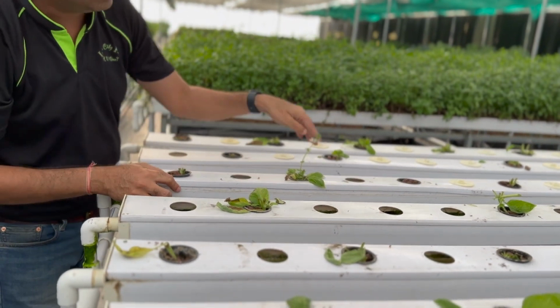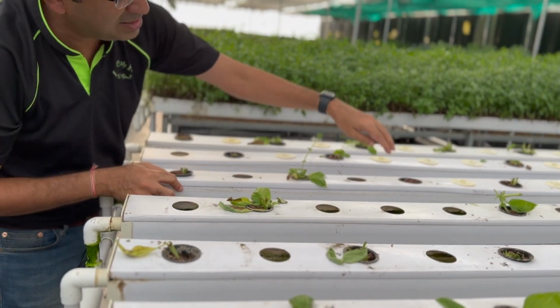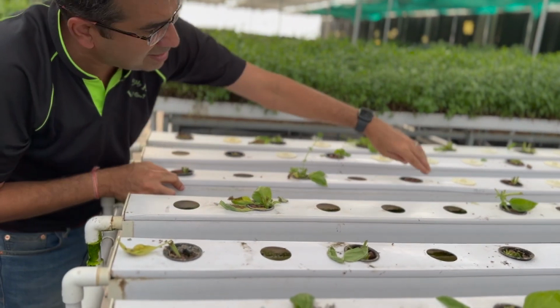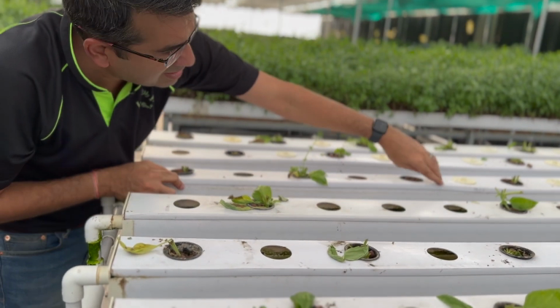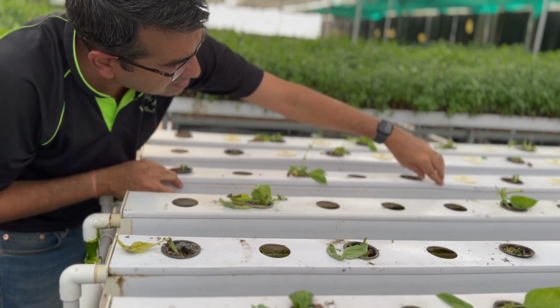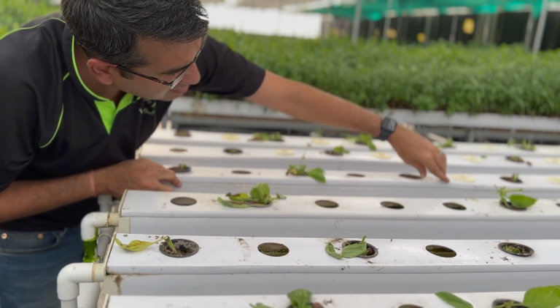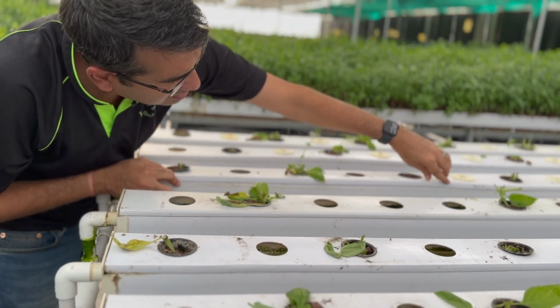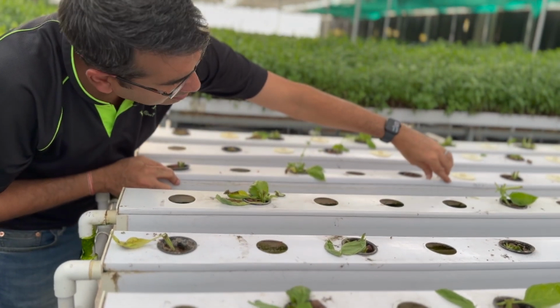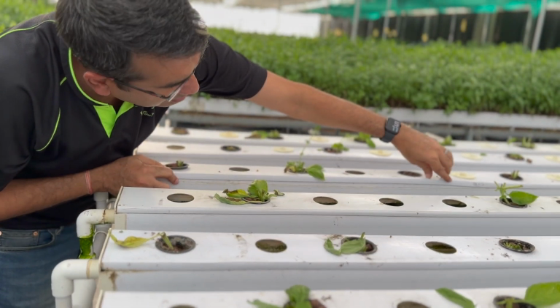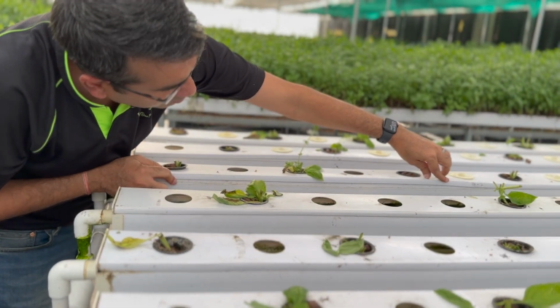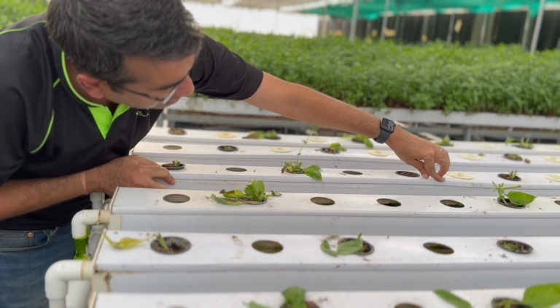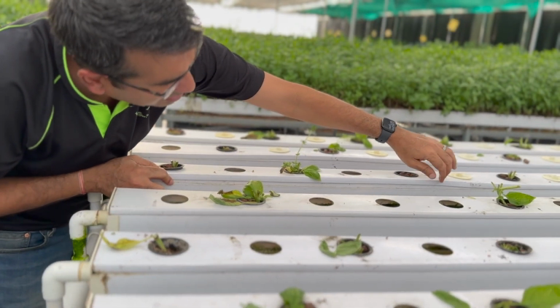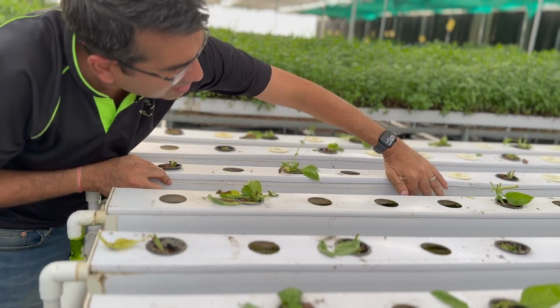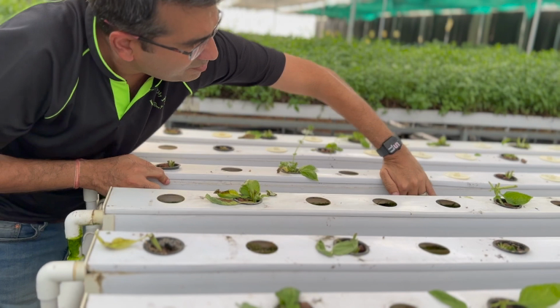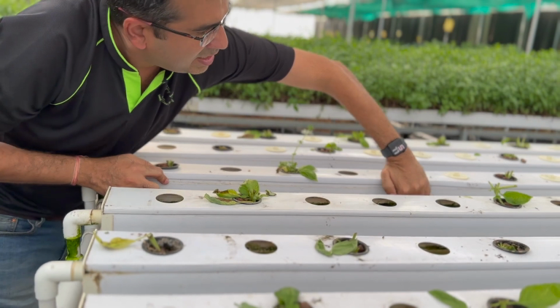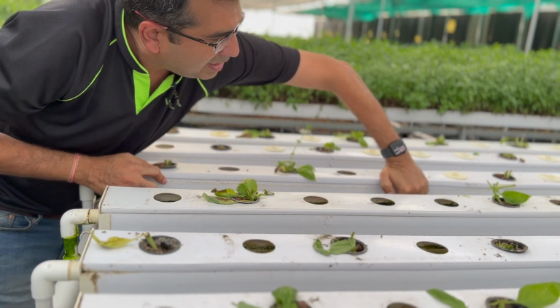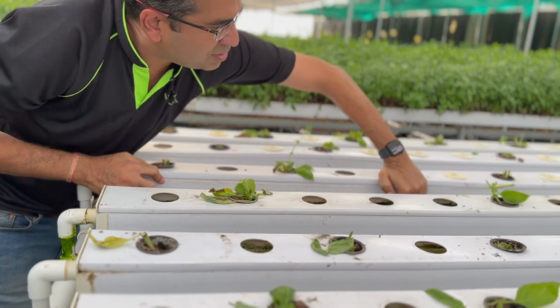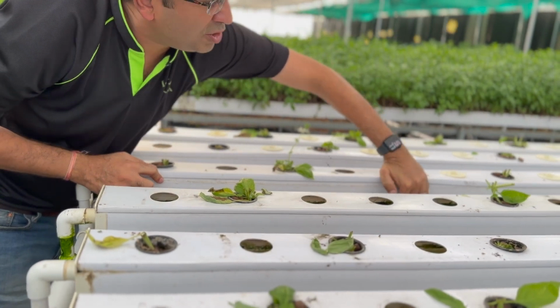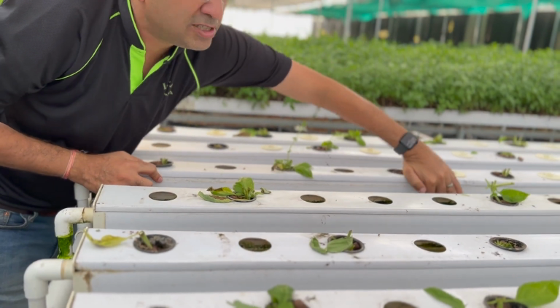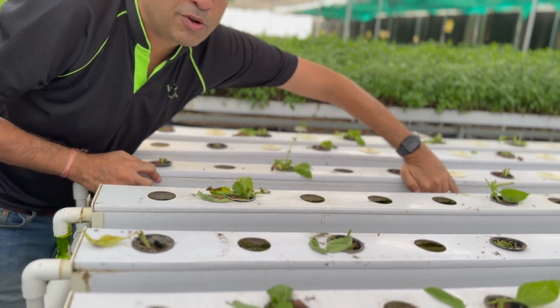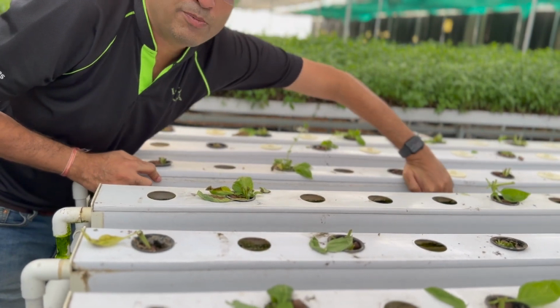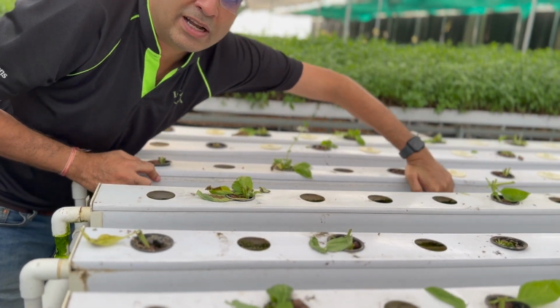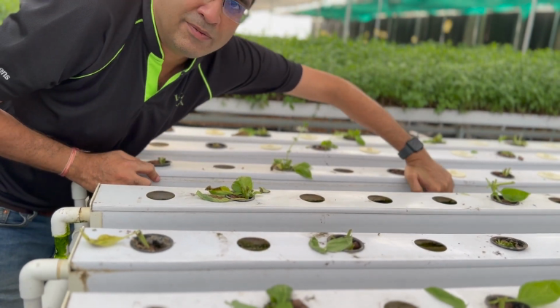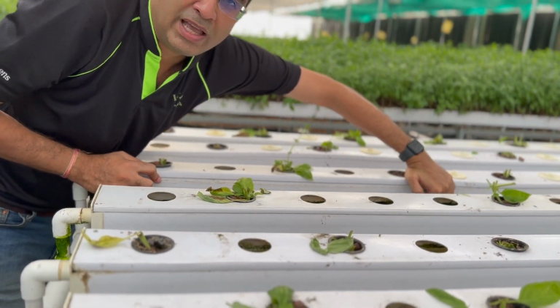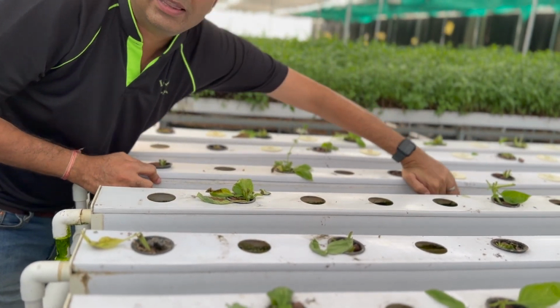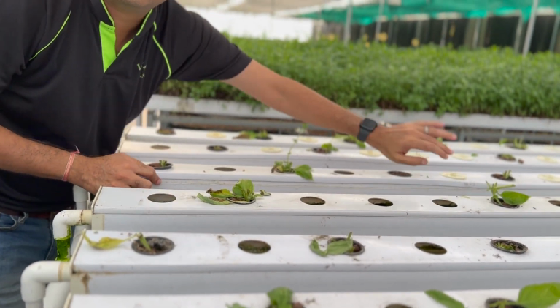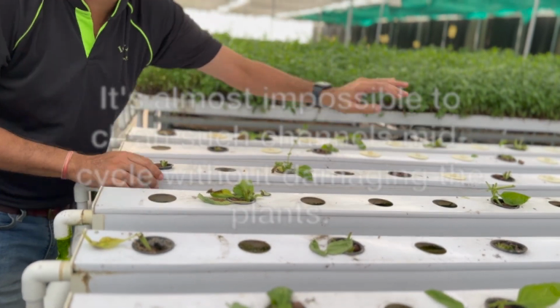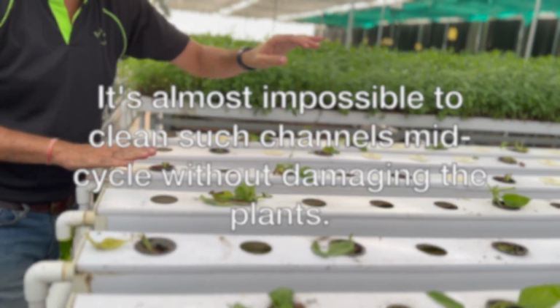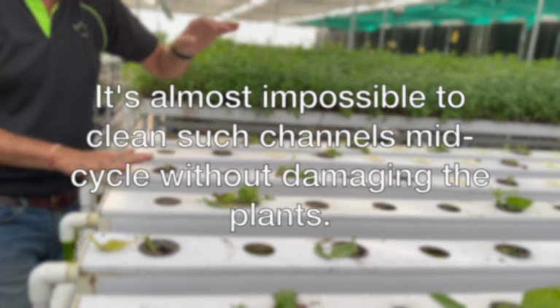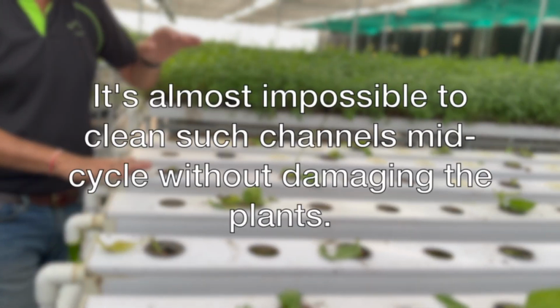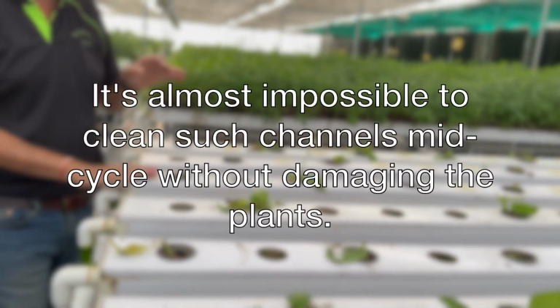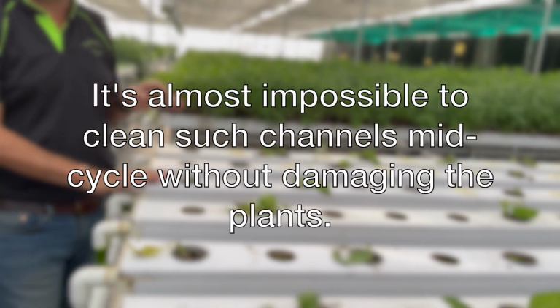The channel is a little bit tilted here, so it's not easy to put back. And this channel is only one year old.